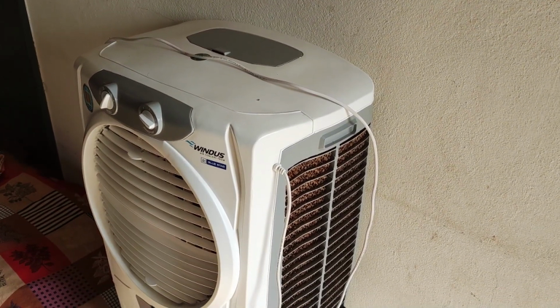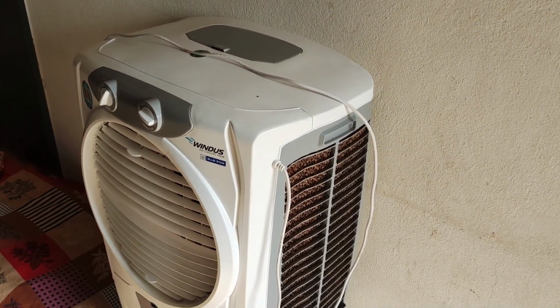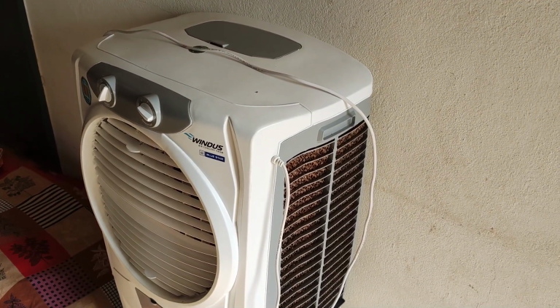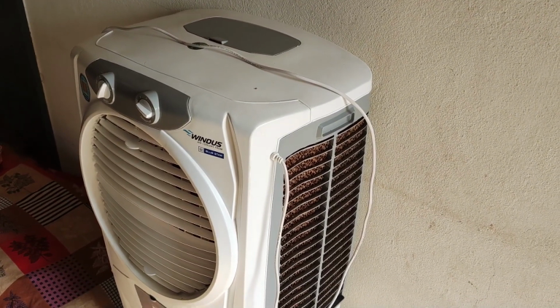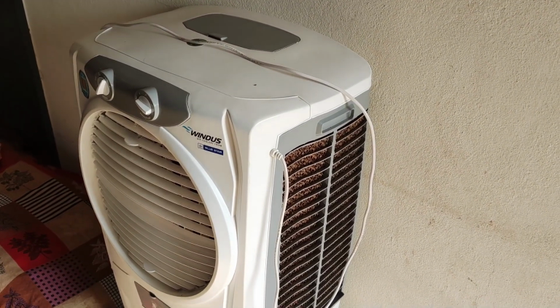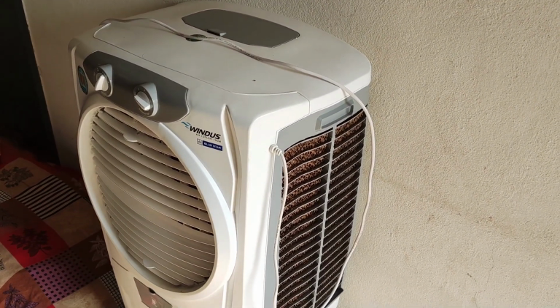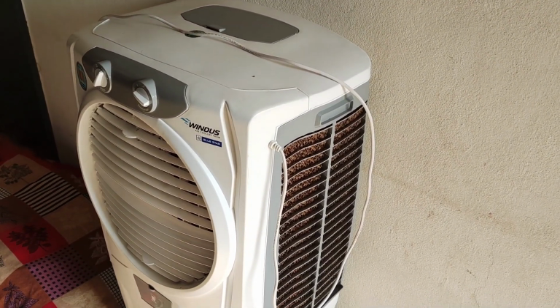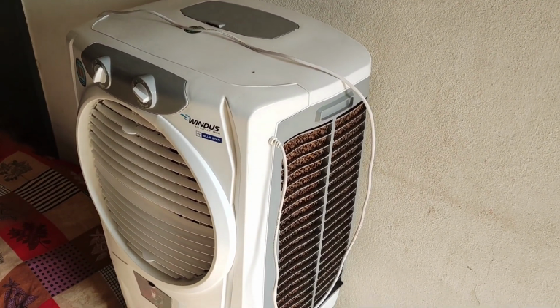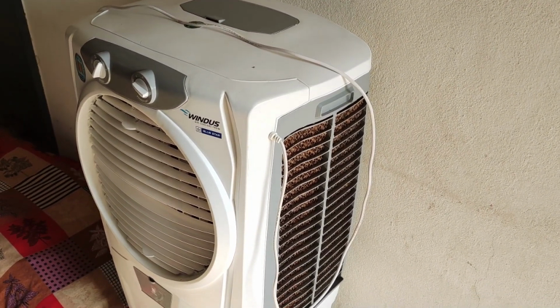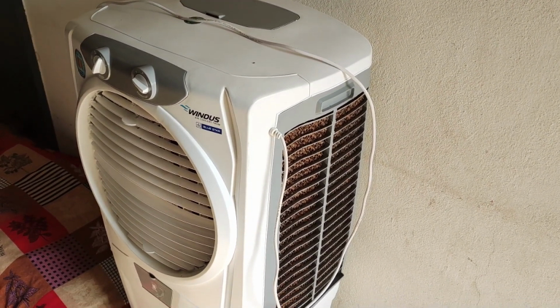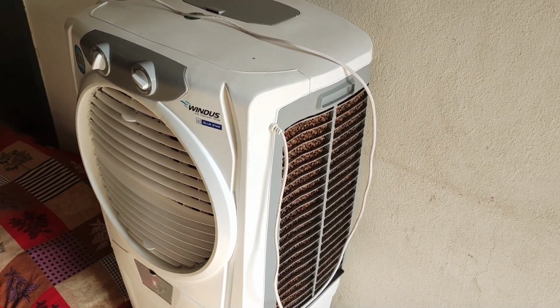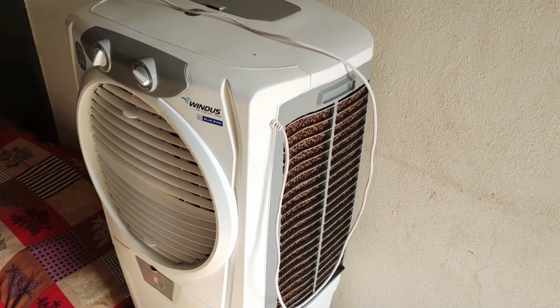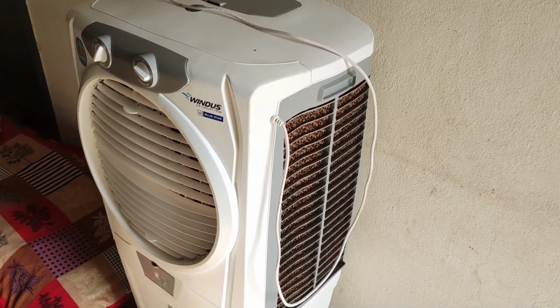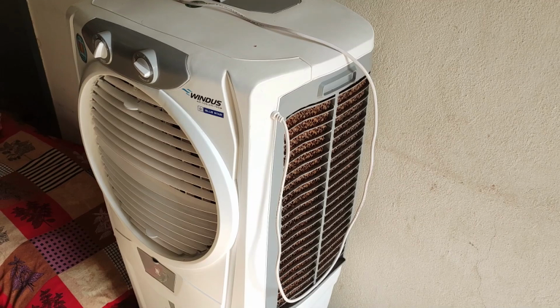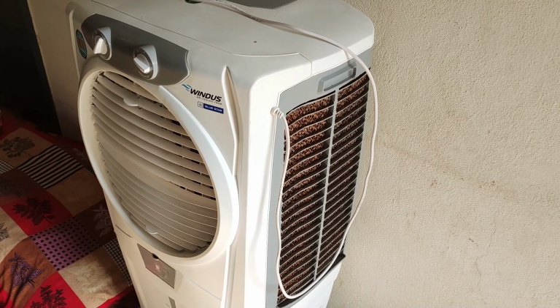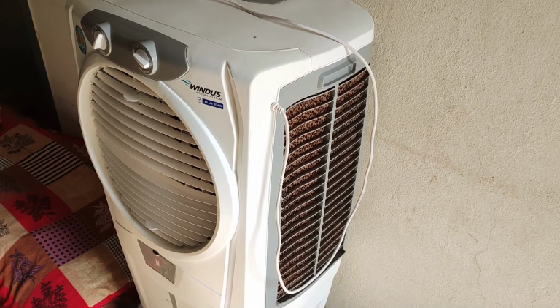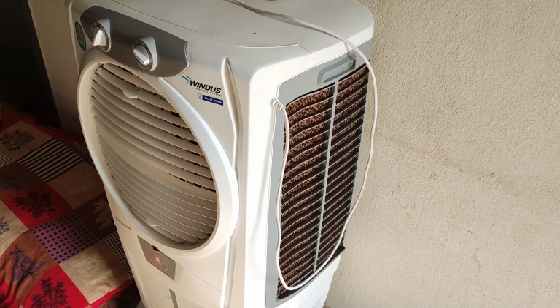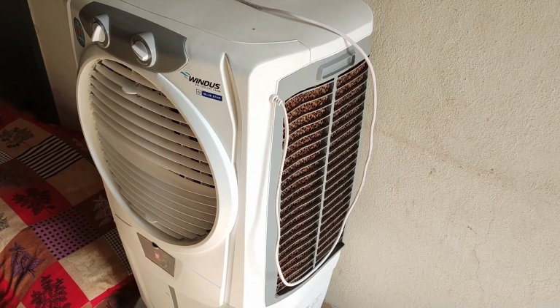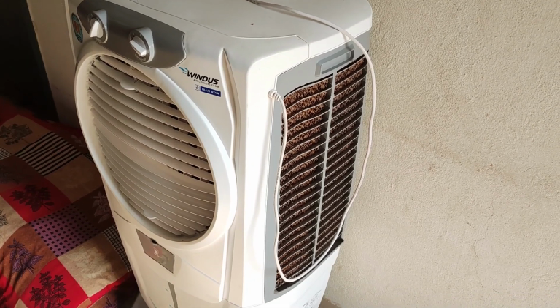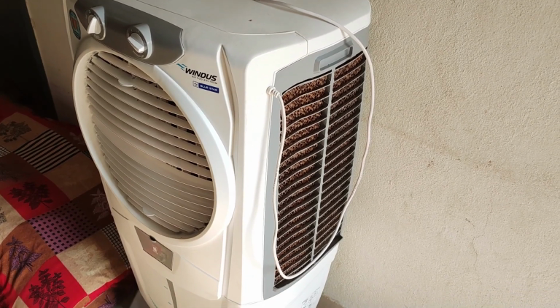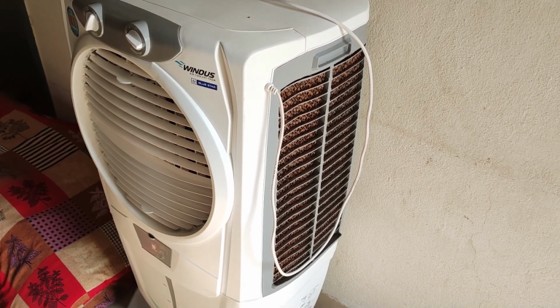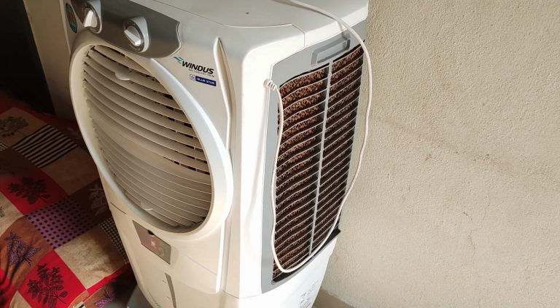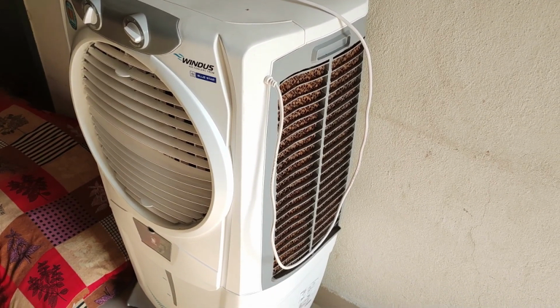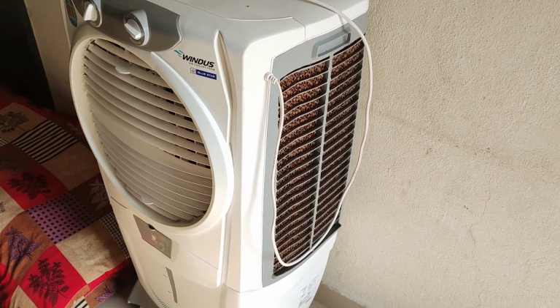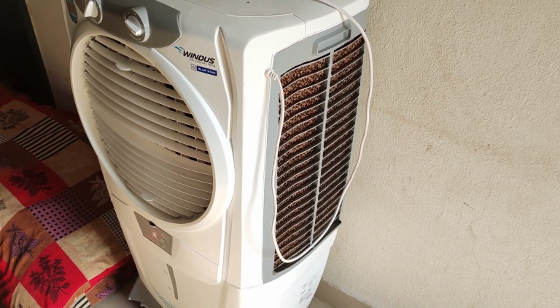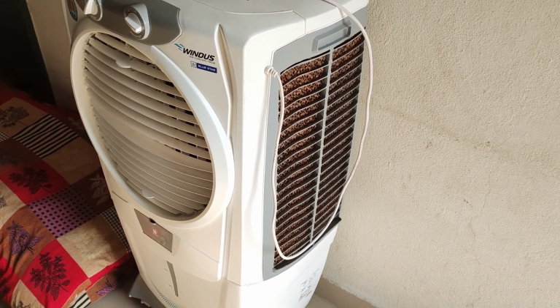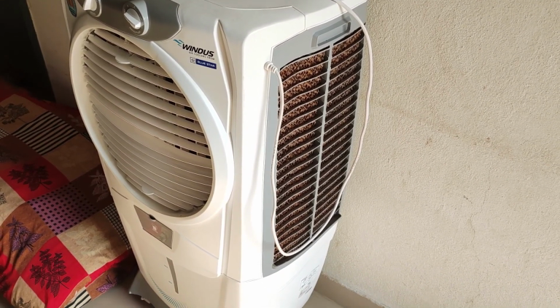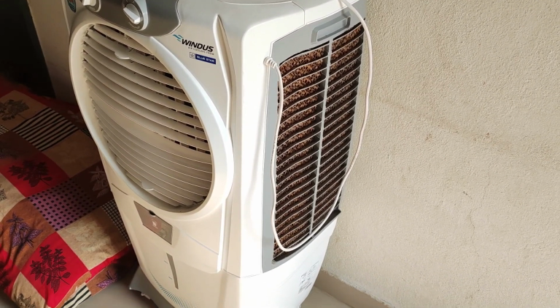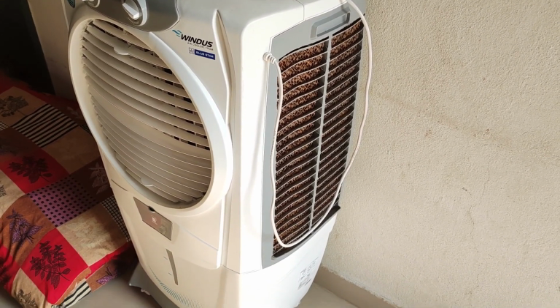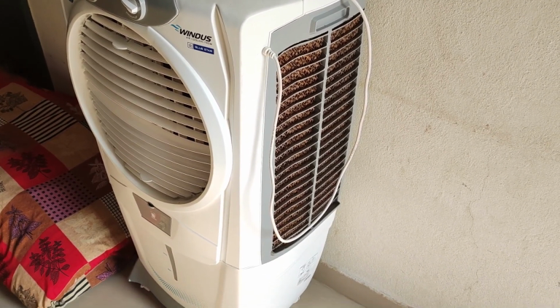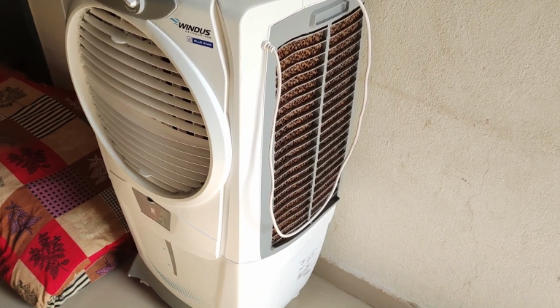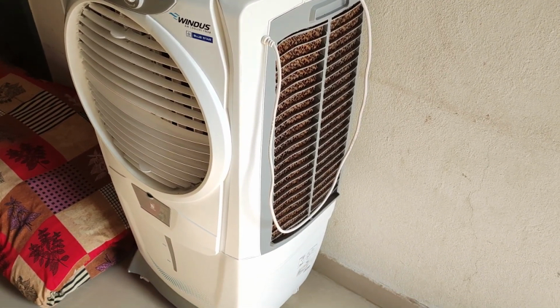Air coolers are of two types: personal air coolers and desert air coolers. In this video, I will cover both types.